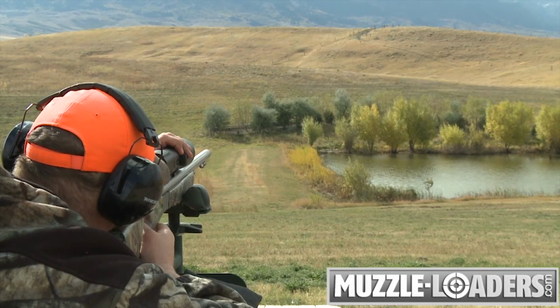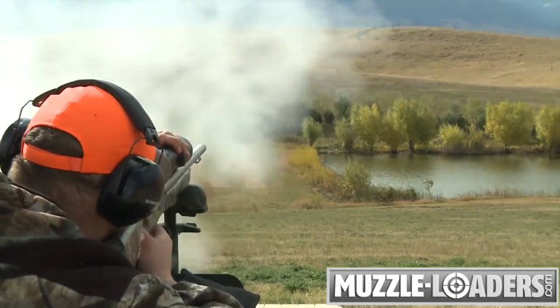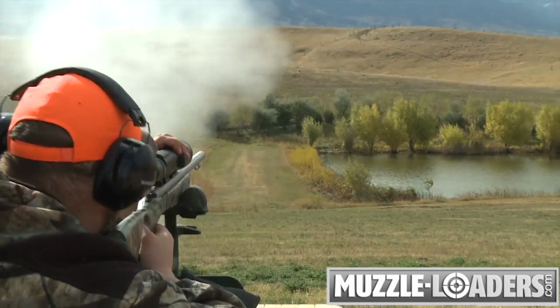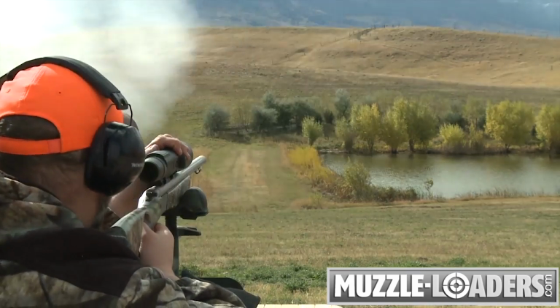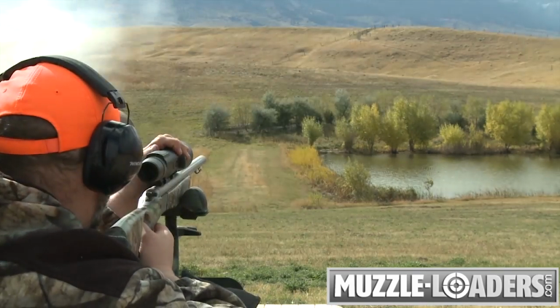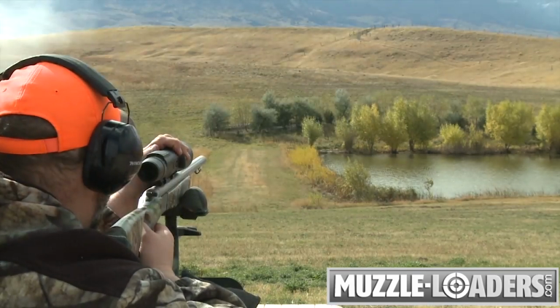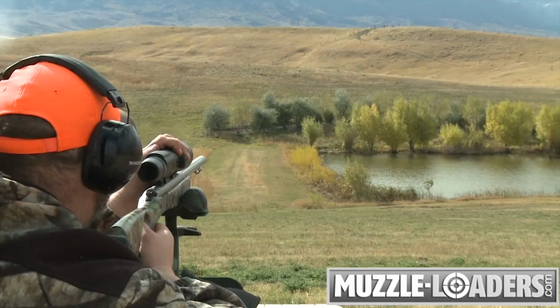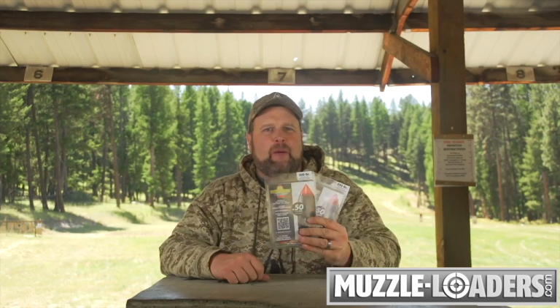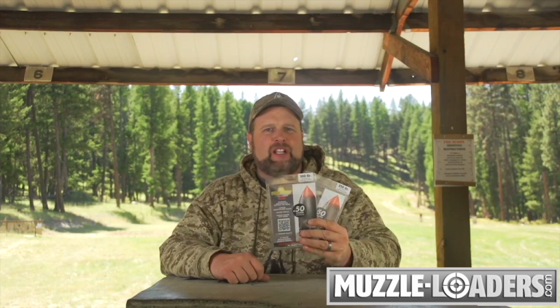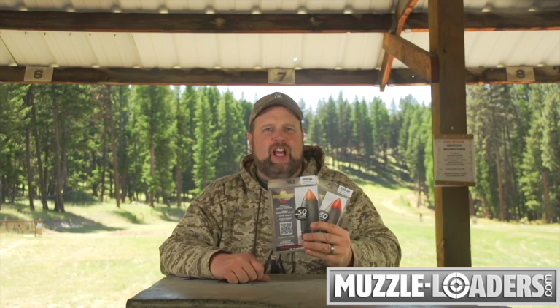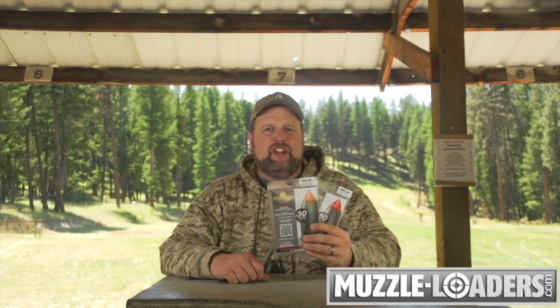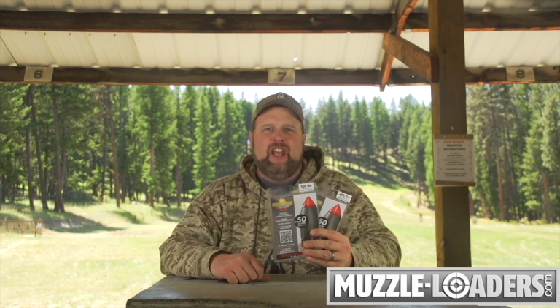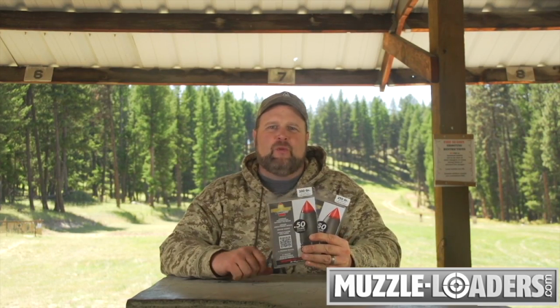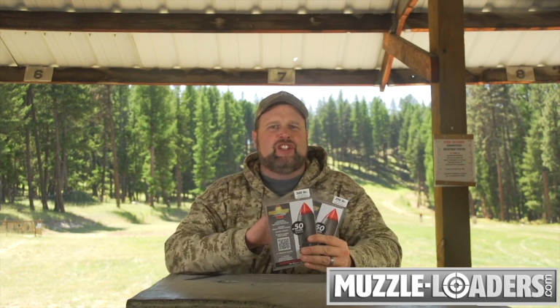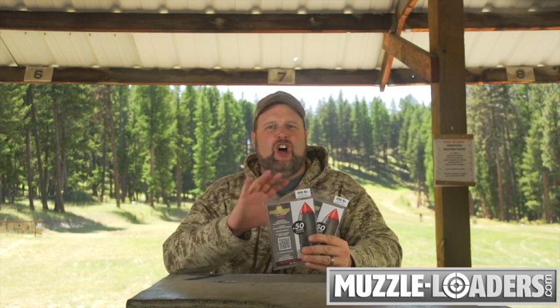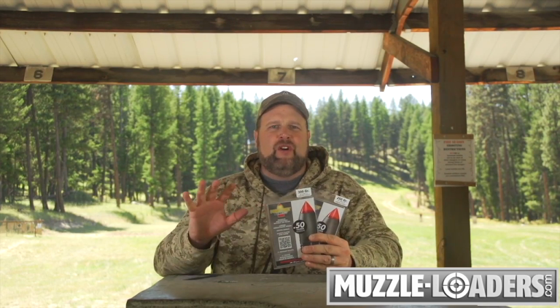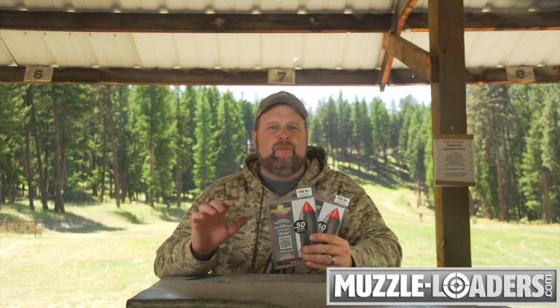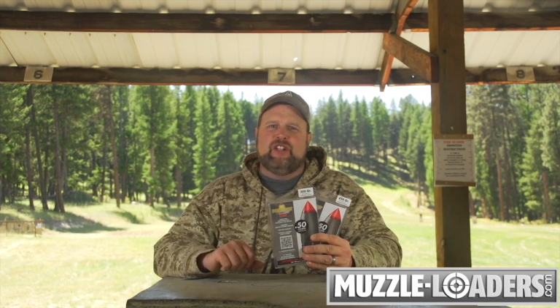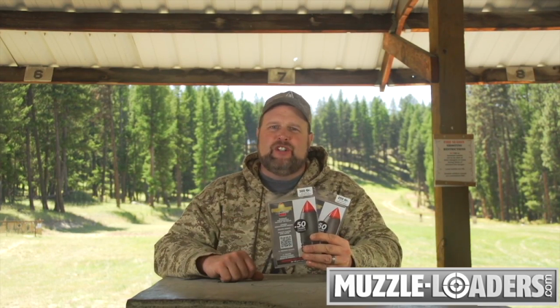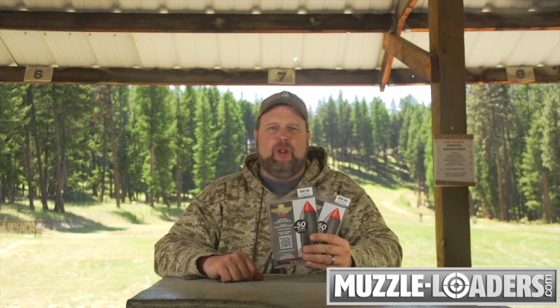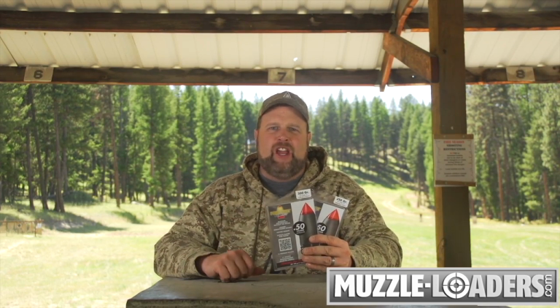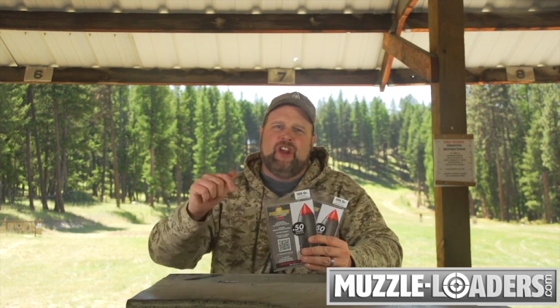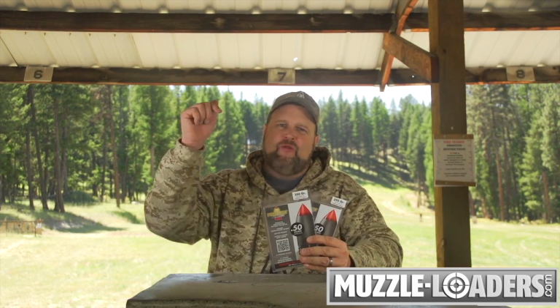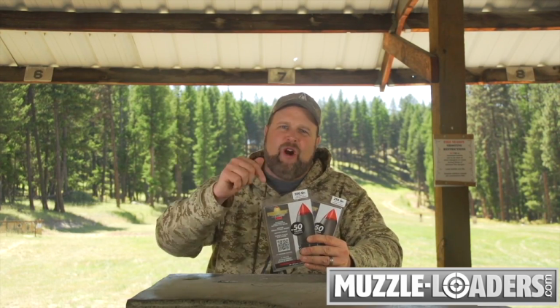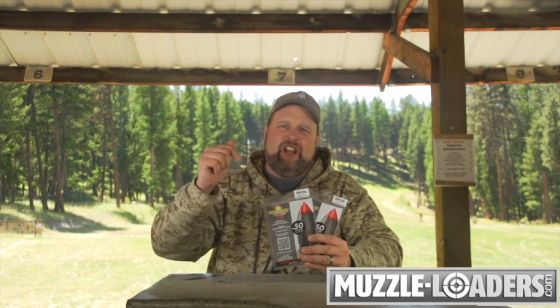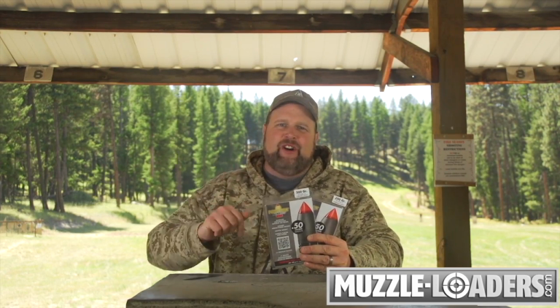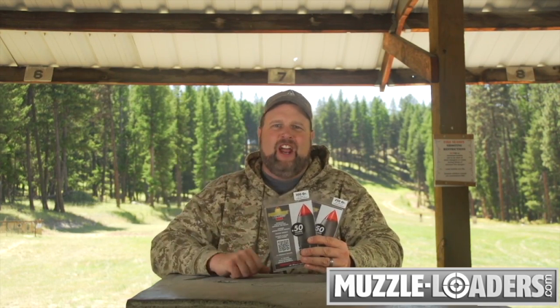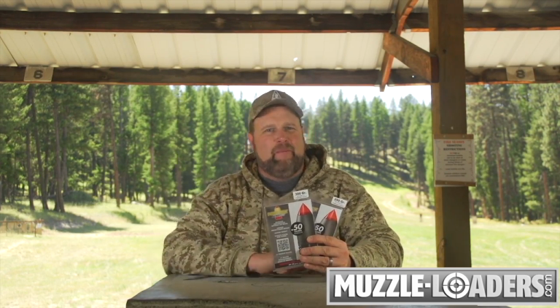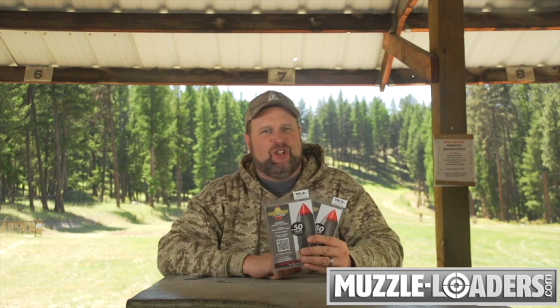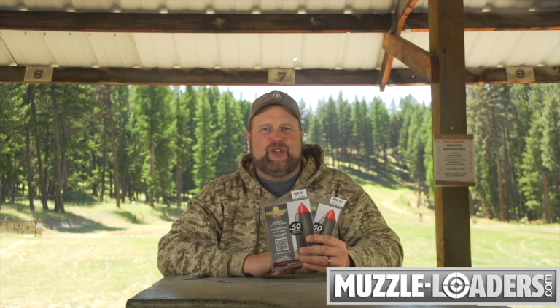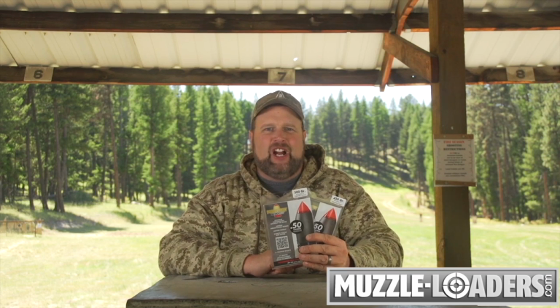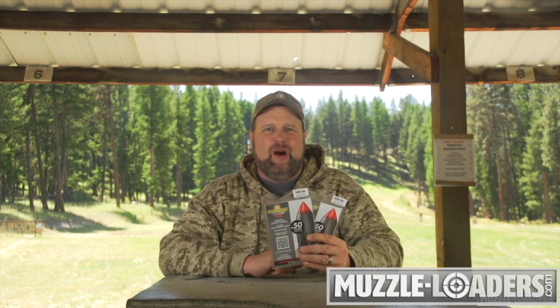You can find the entire PowerBelt bullet selection as well as all your other muzzleloader supplies right here at muzzleloaders.com.